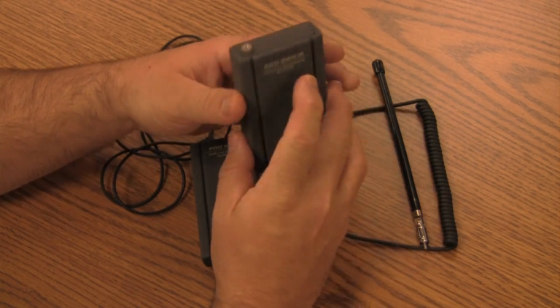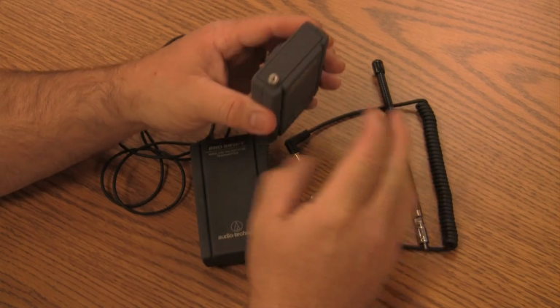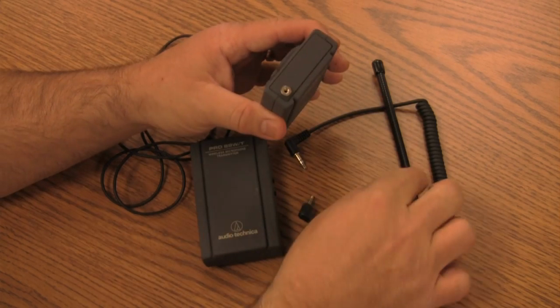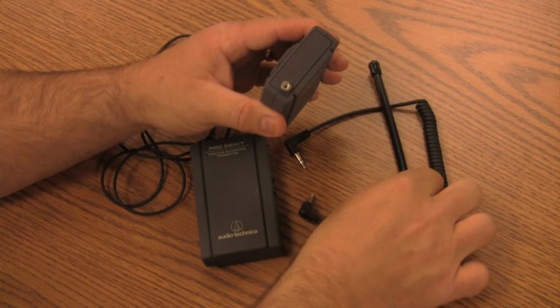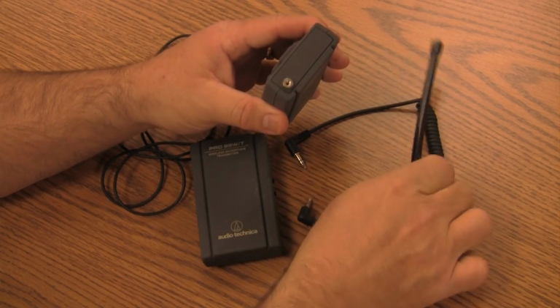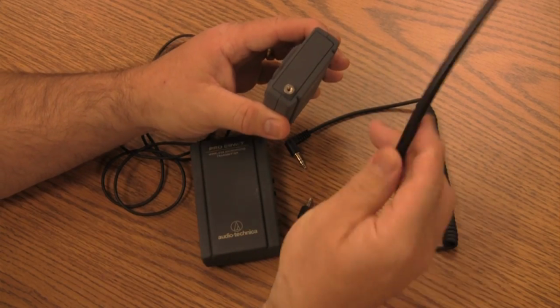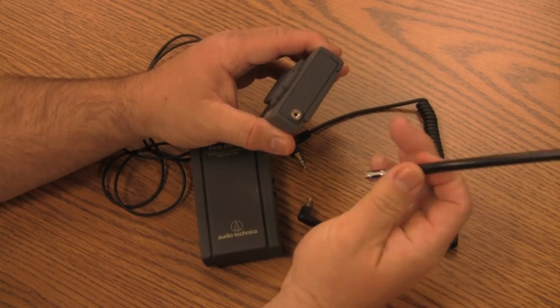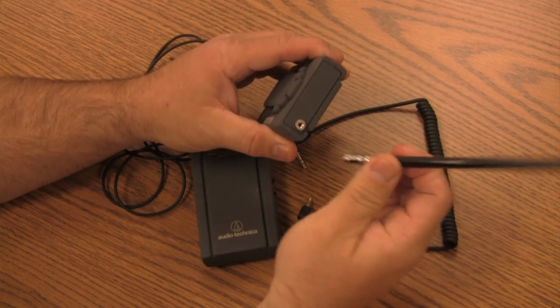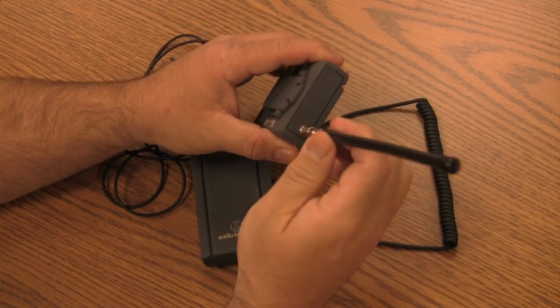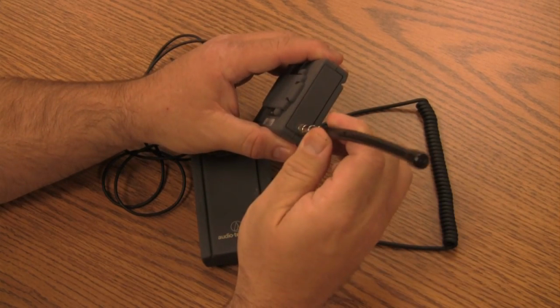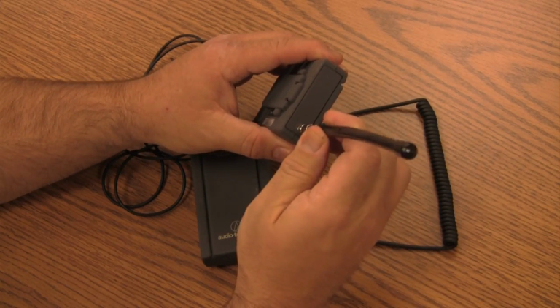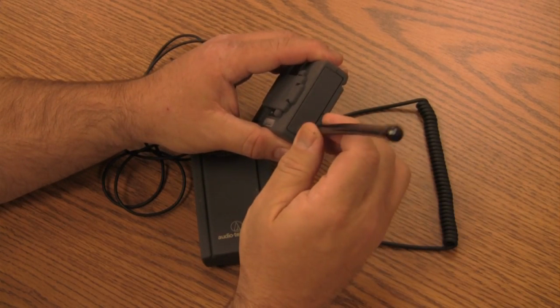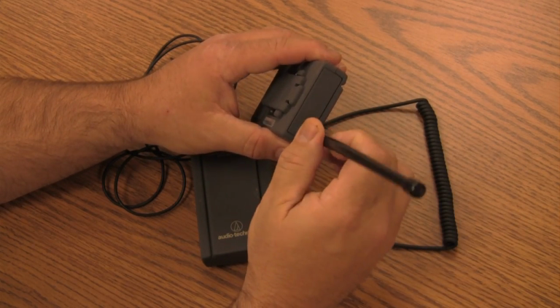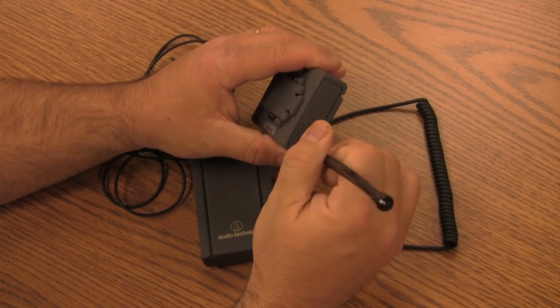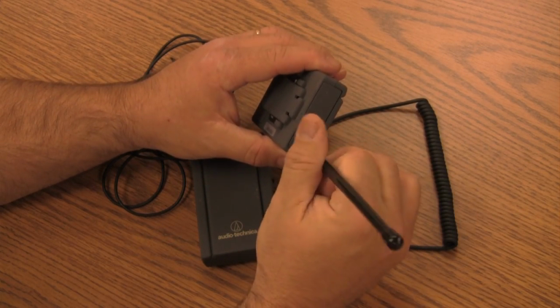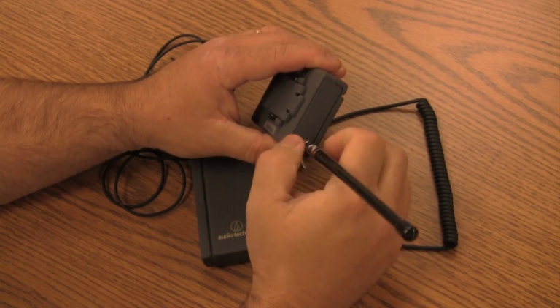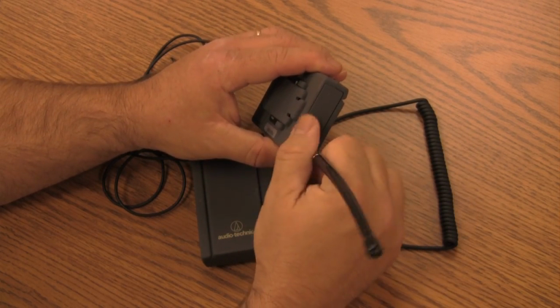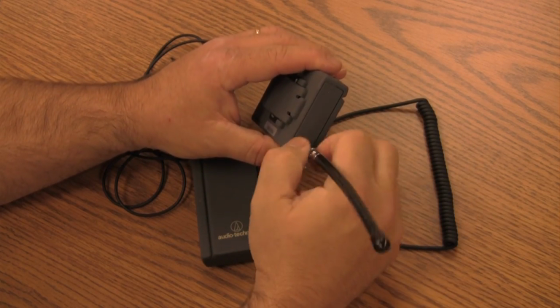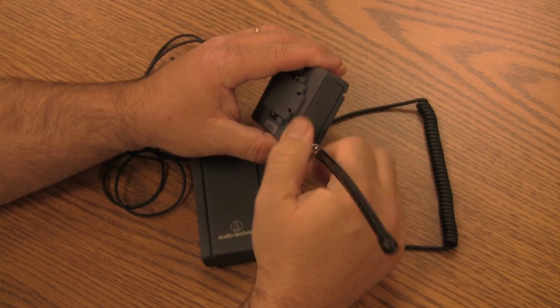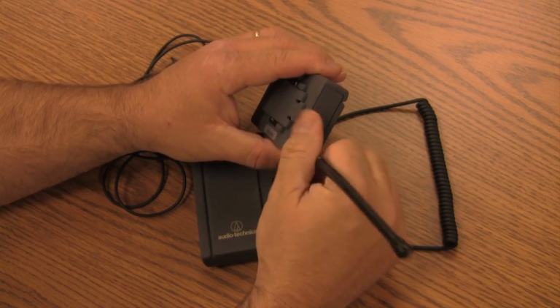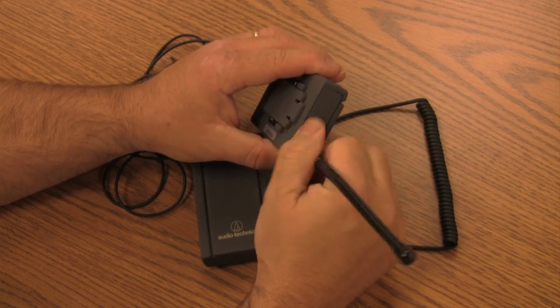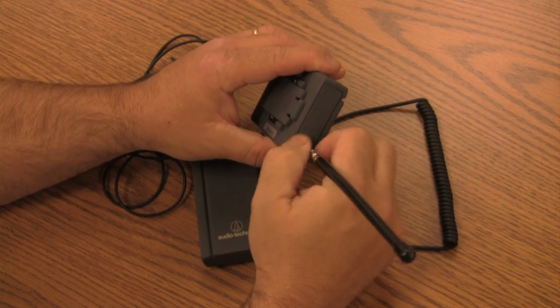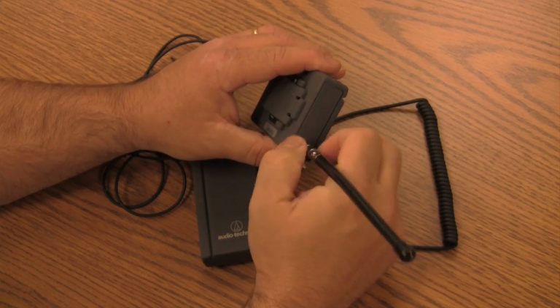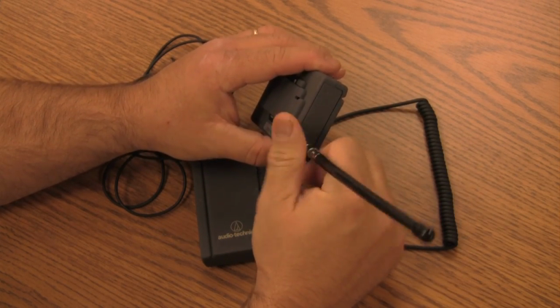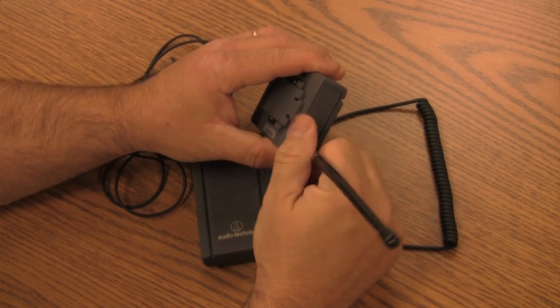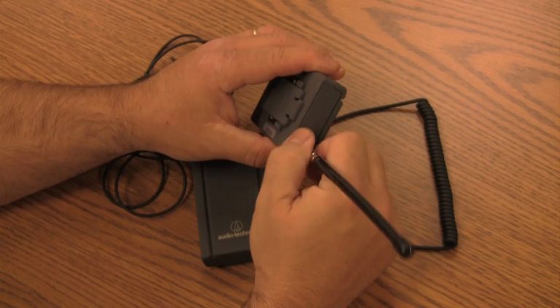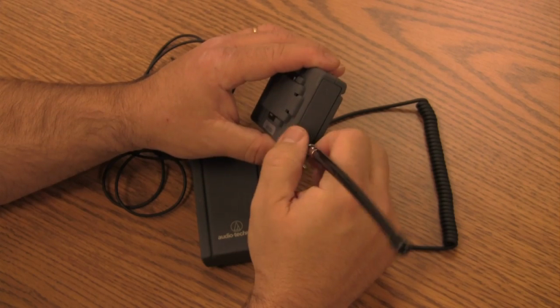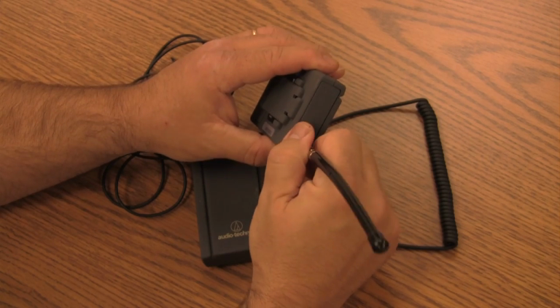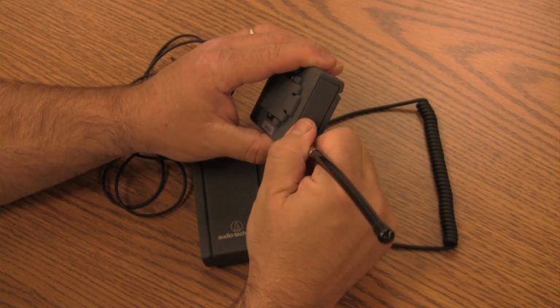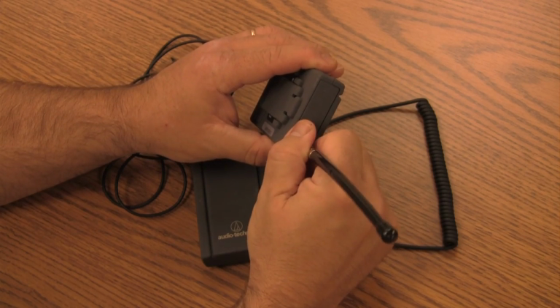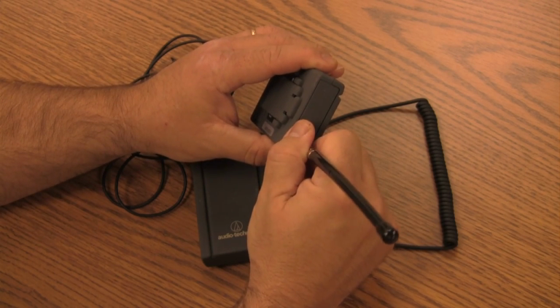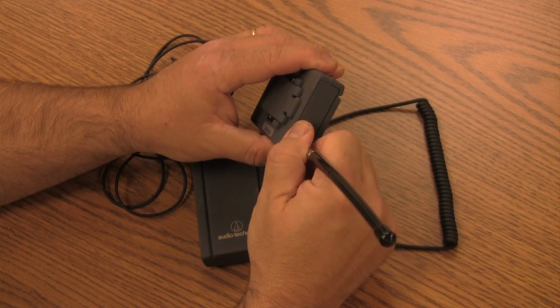Next, the receiver needs to have the antenna installed. You can screw it onto the top. We take it off because it's easier to place into the camera bag.